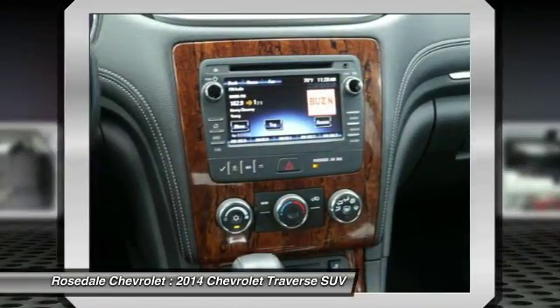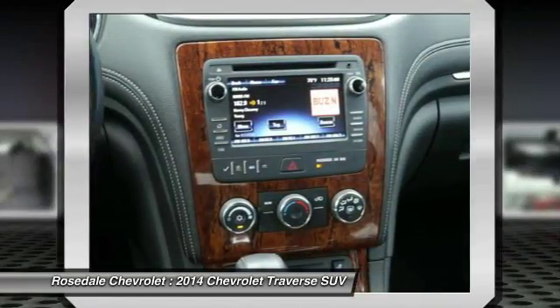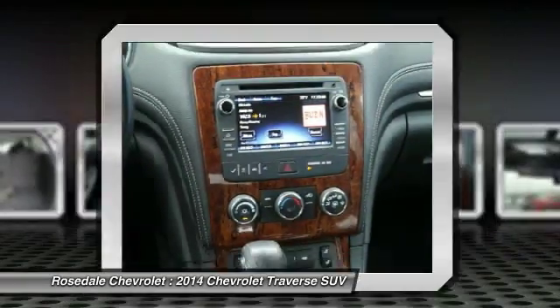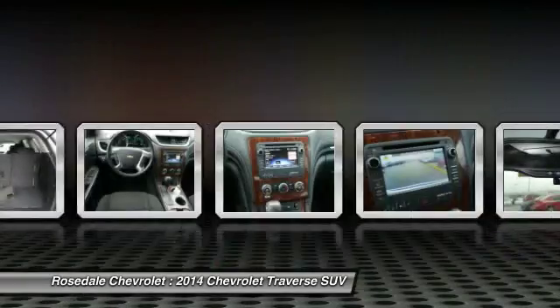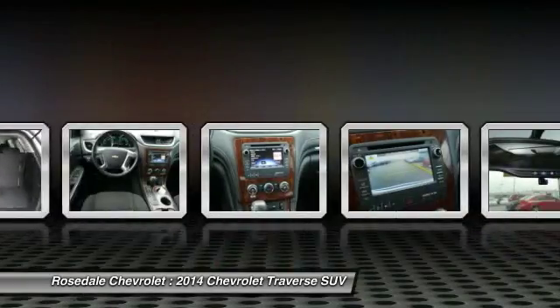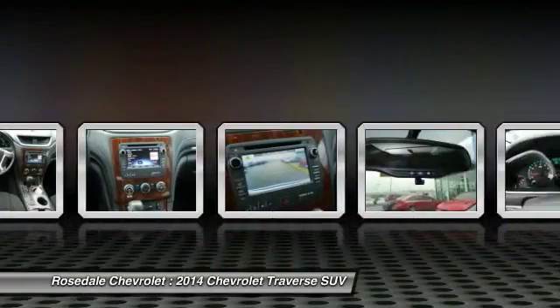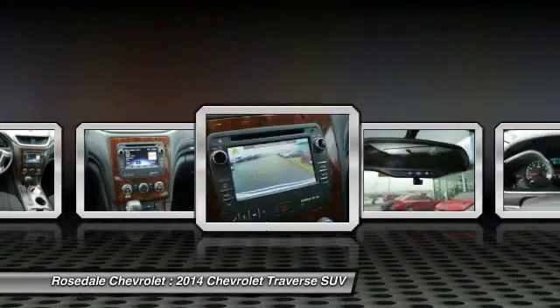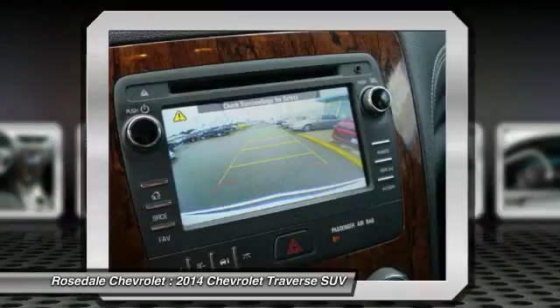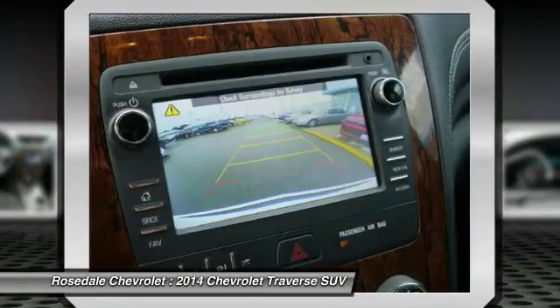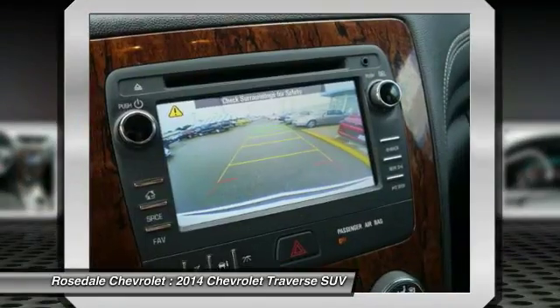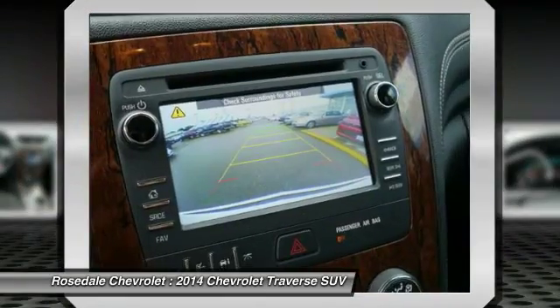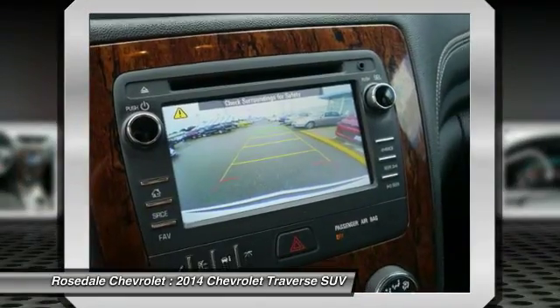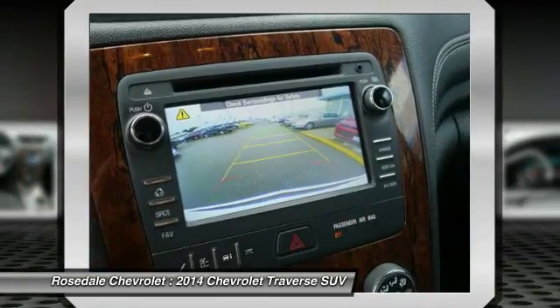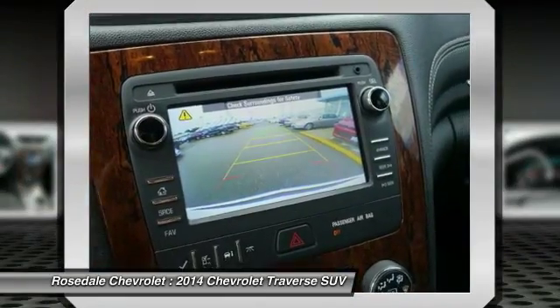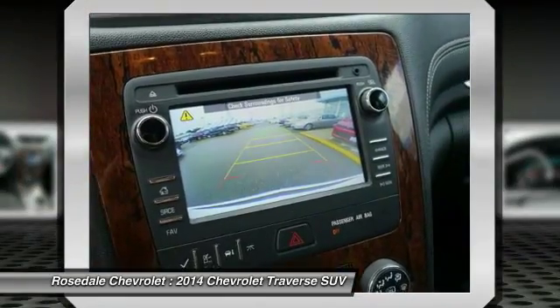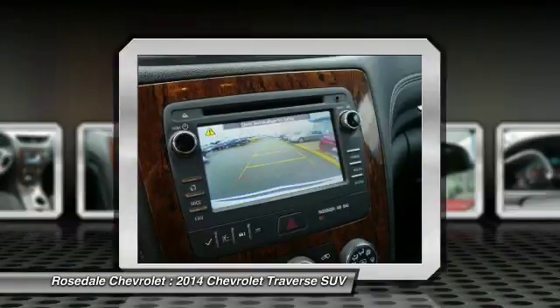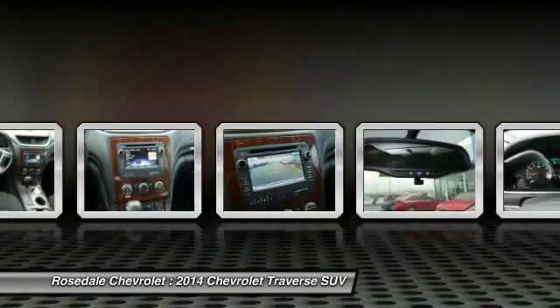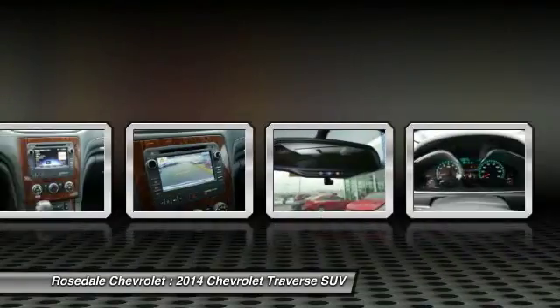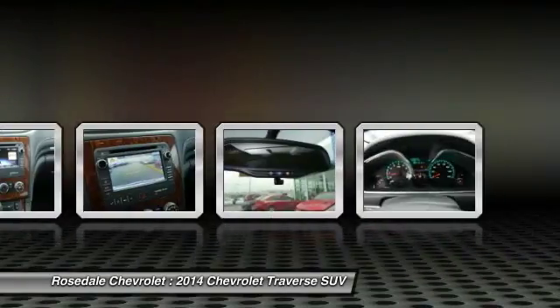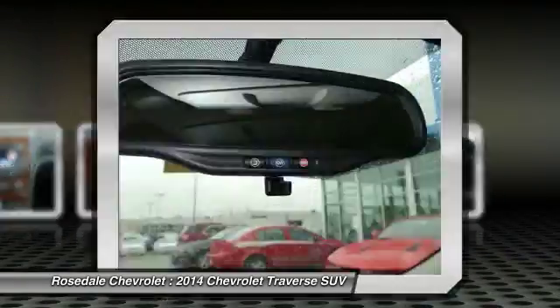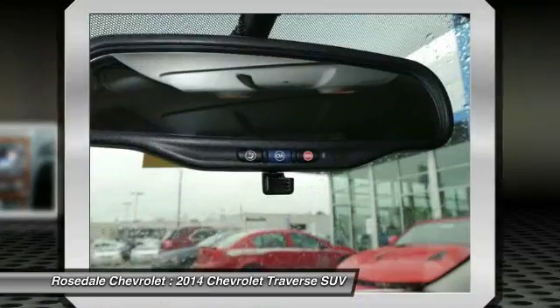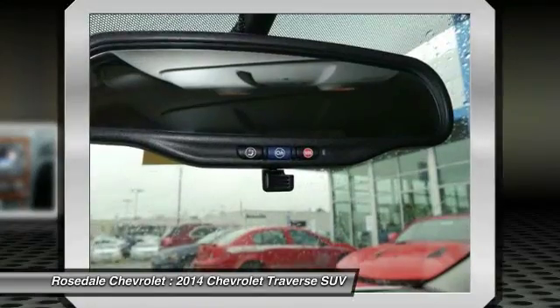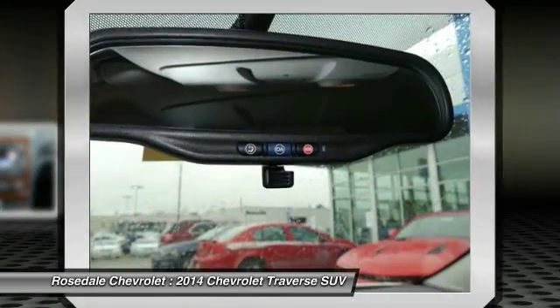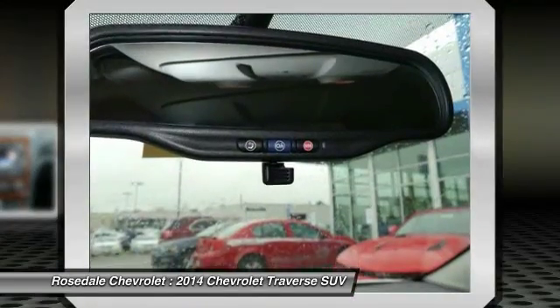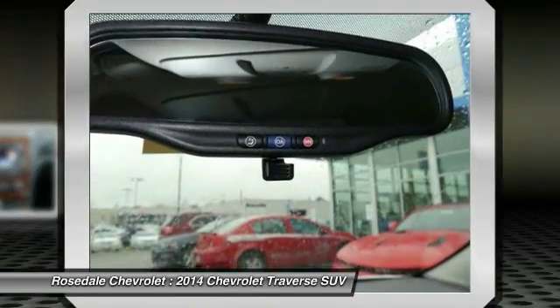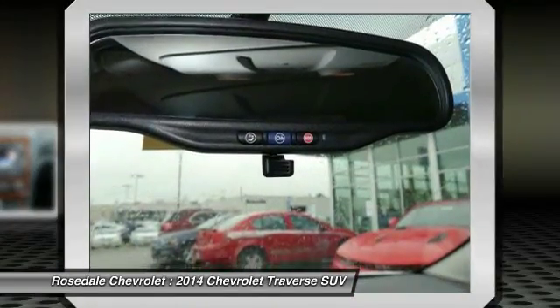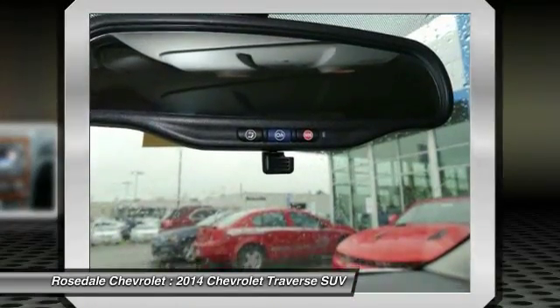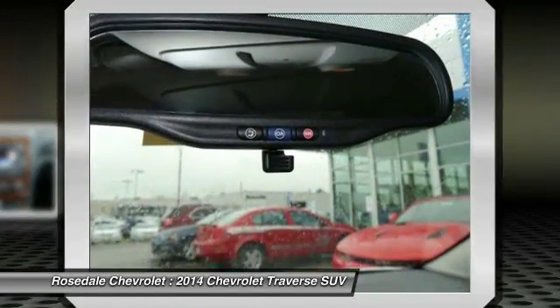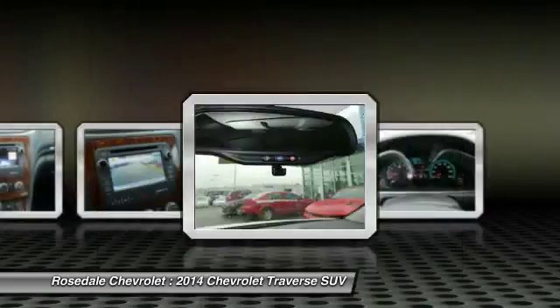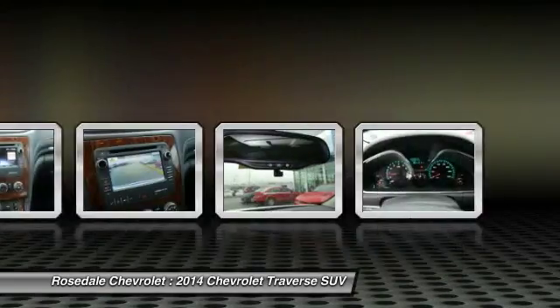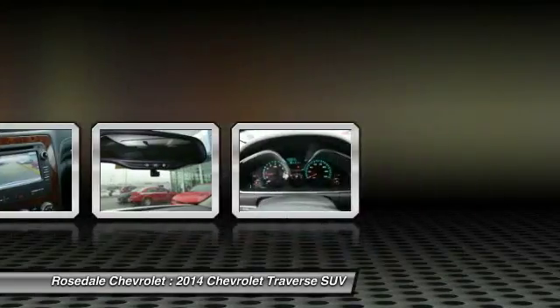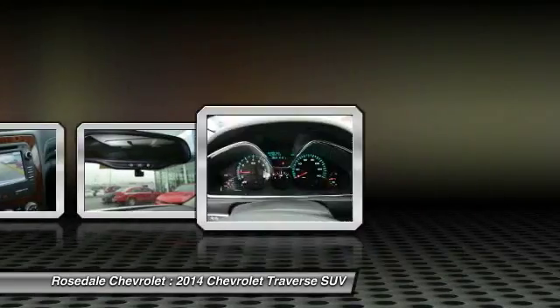XM satellite radio, front air conditioning, power steering, aluminum wheels, and cruise control.